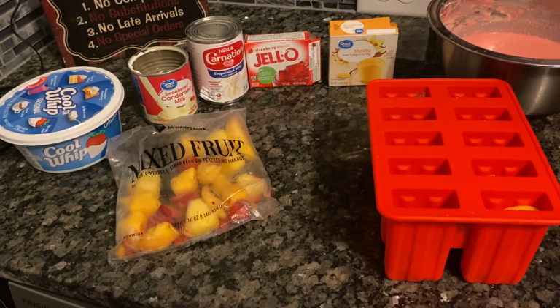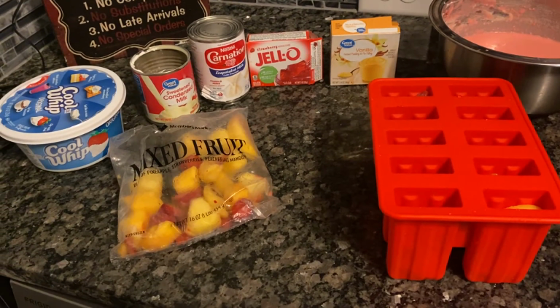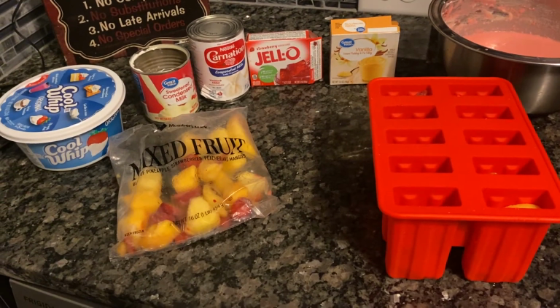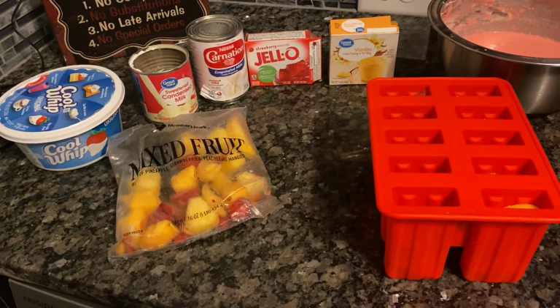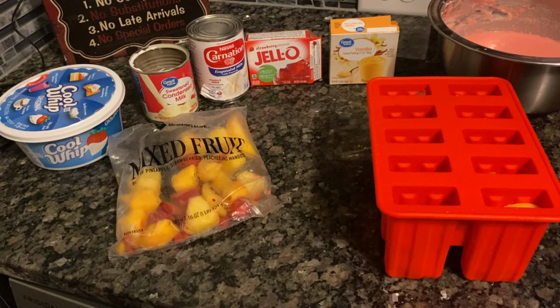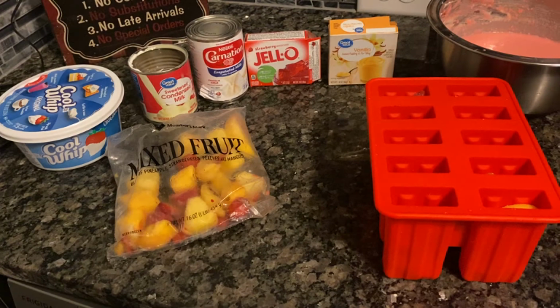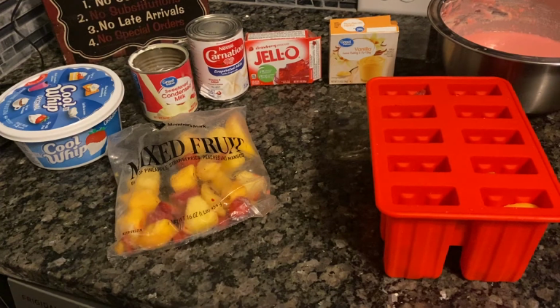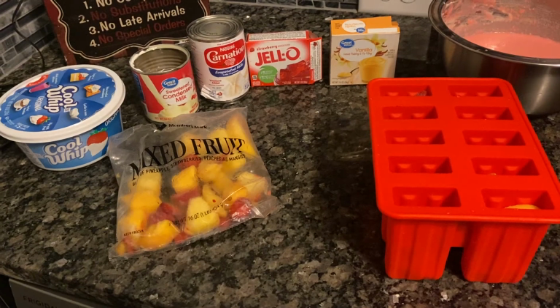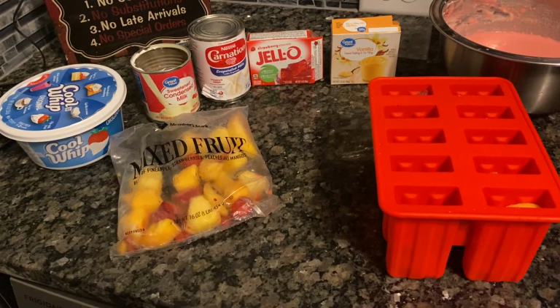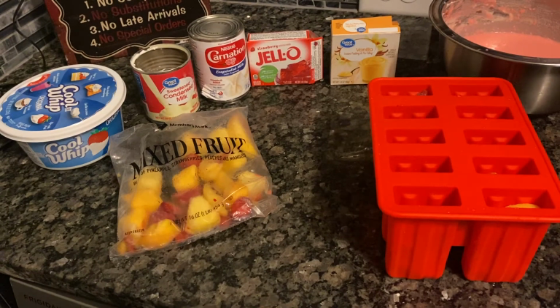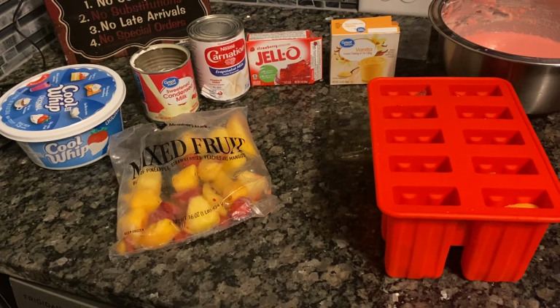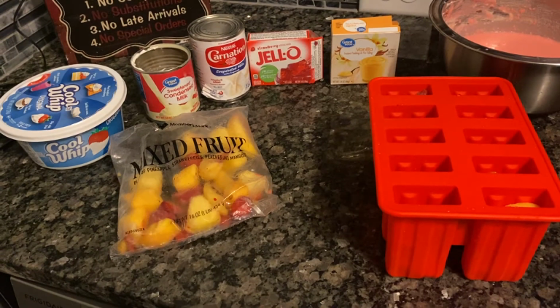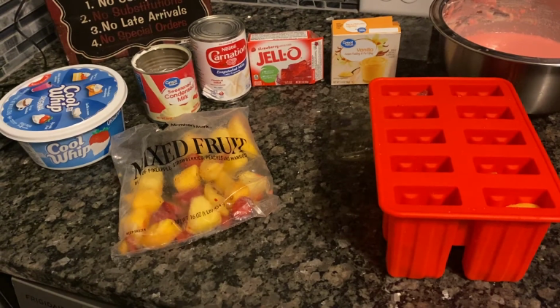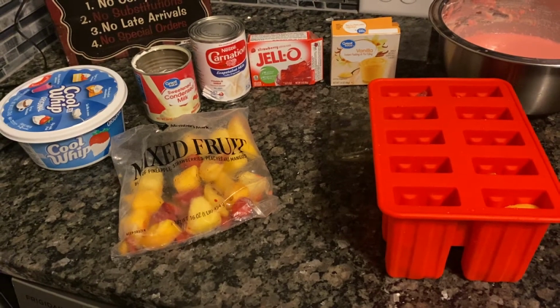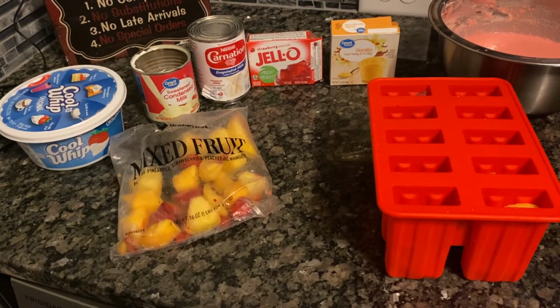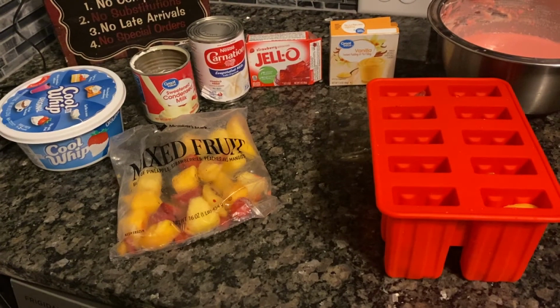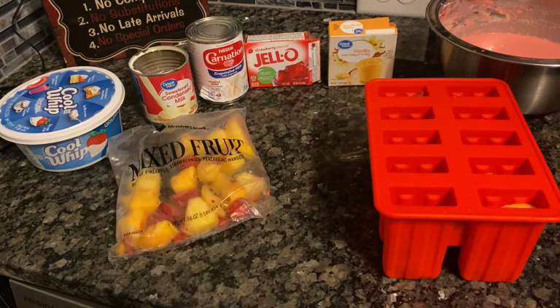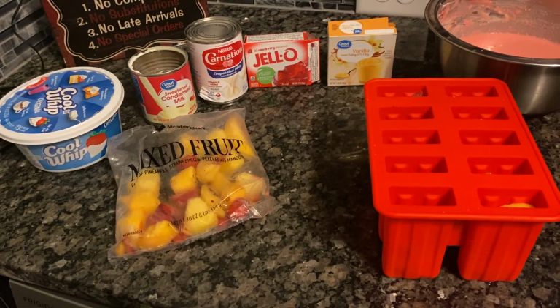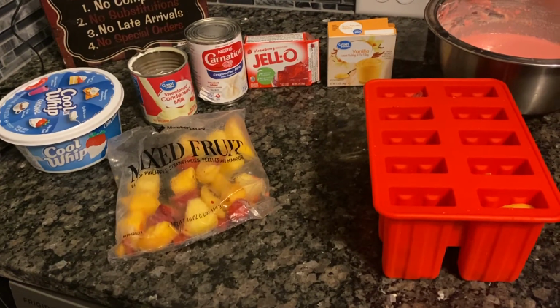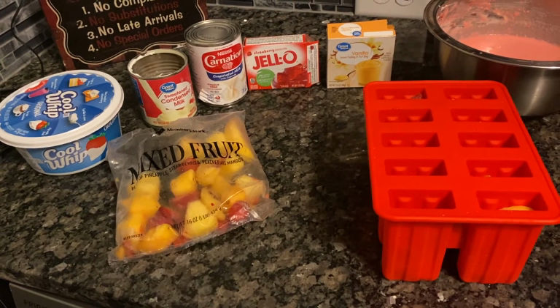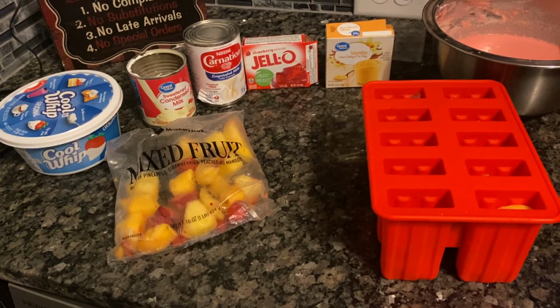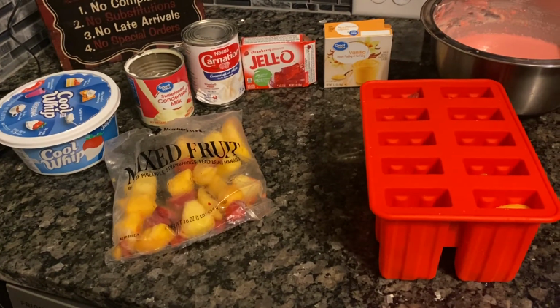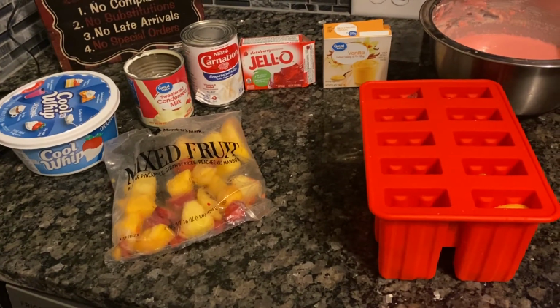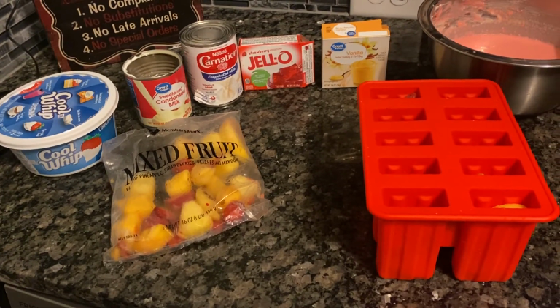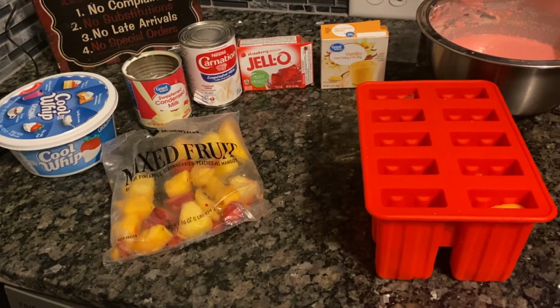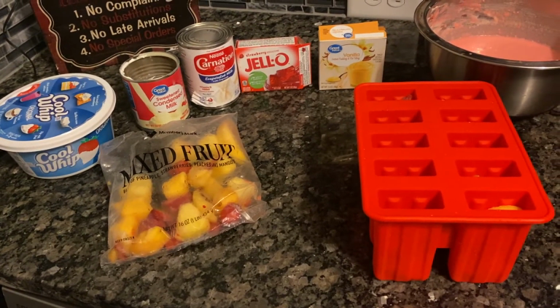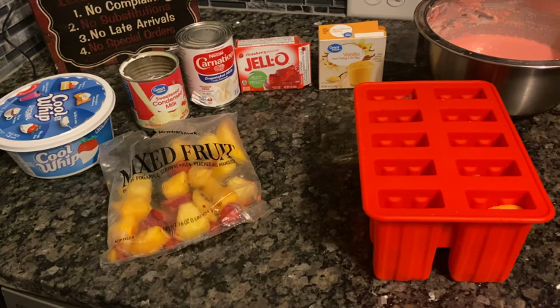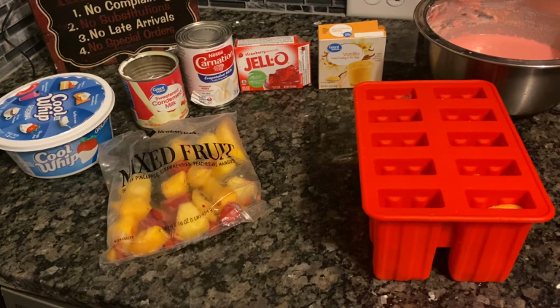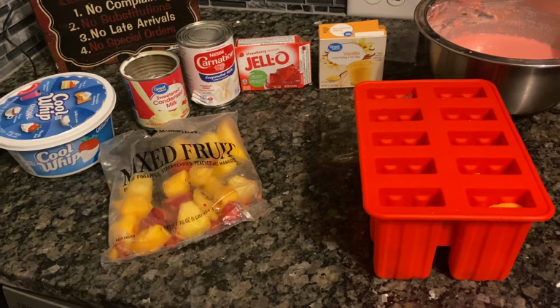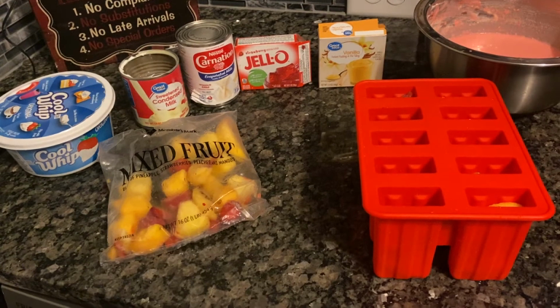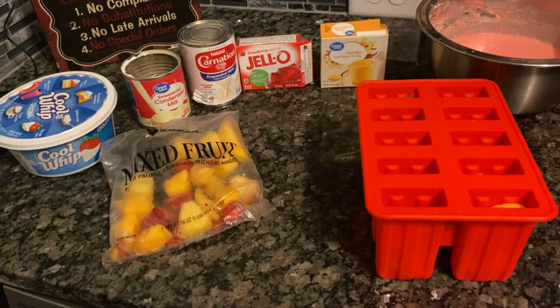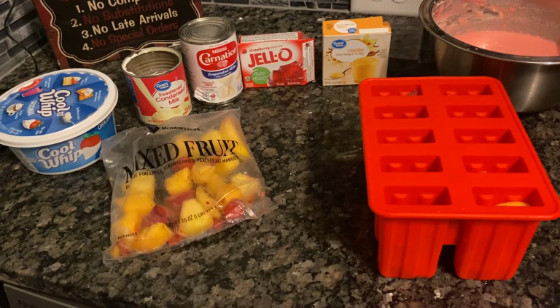You need whipped cream, one can of condensed milk, one can of evaporated milk, one pack of jello pudding, one pack of vanilla pudding.